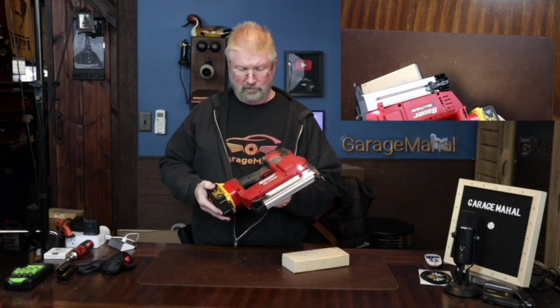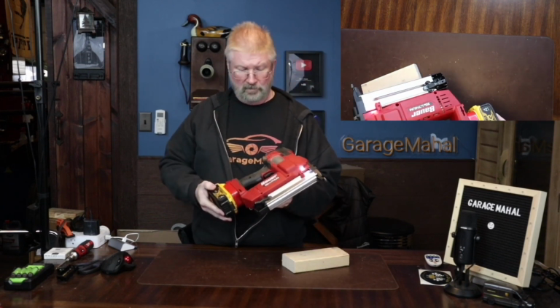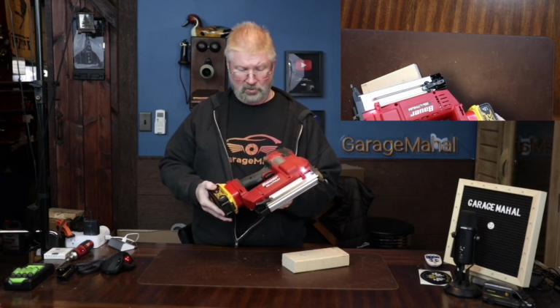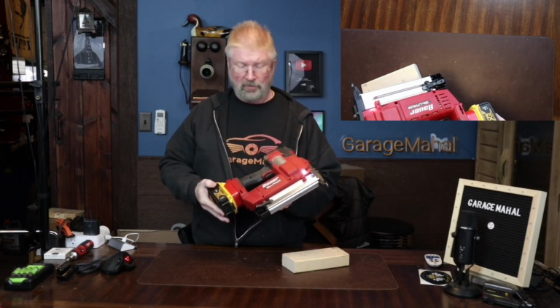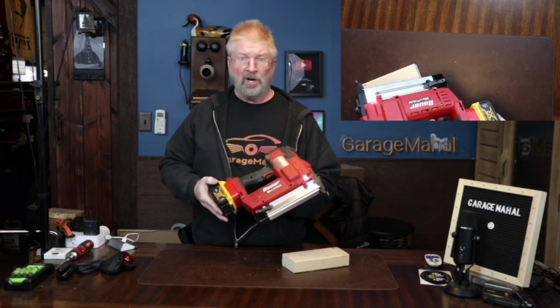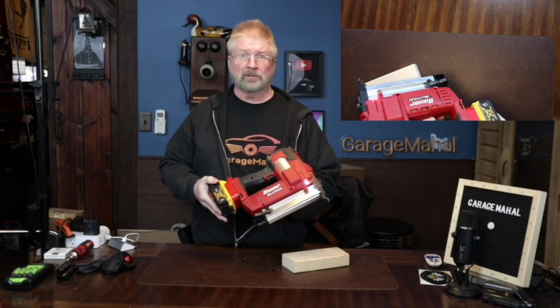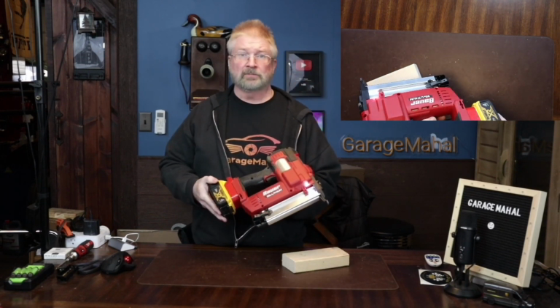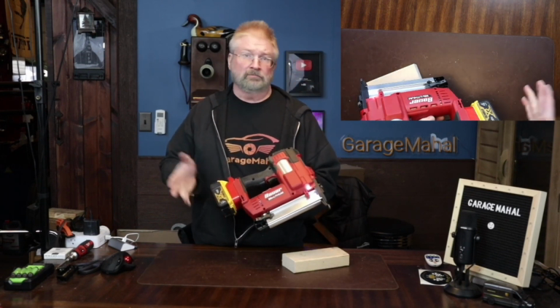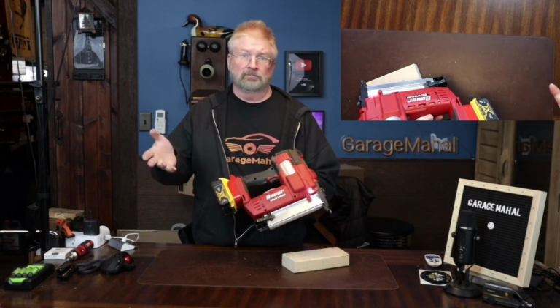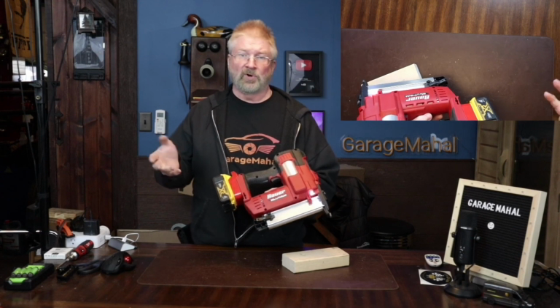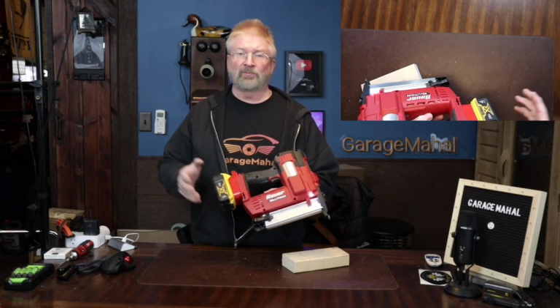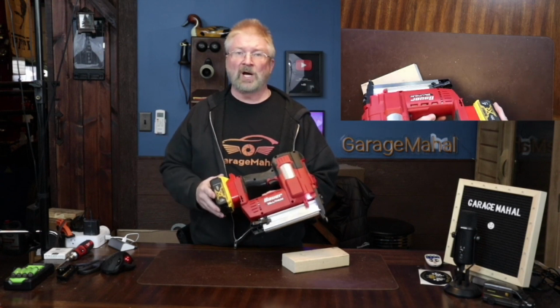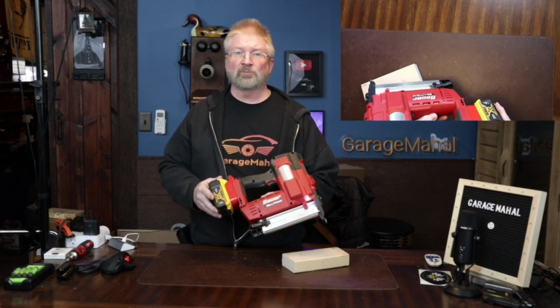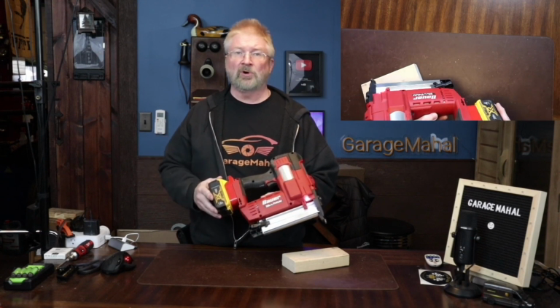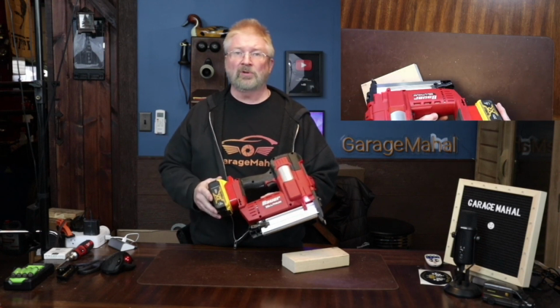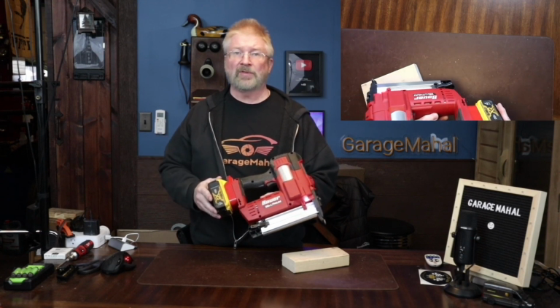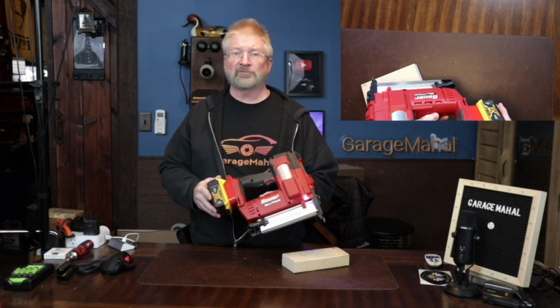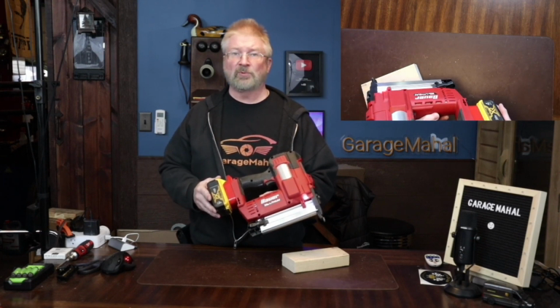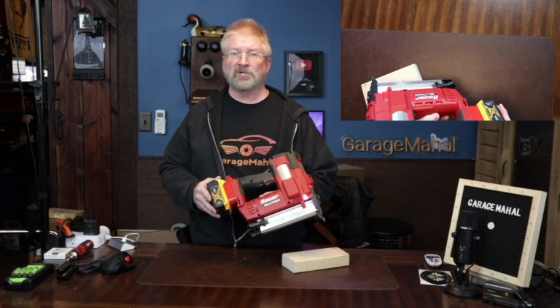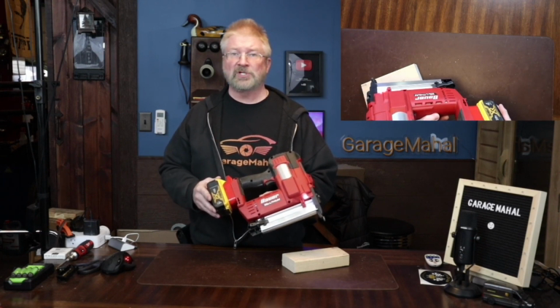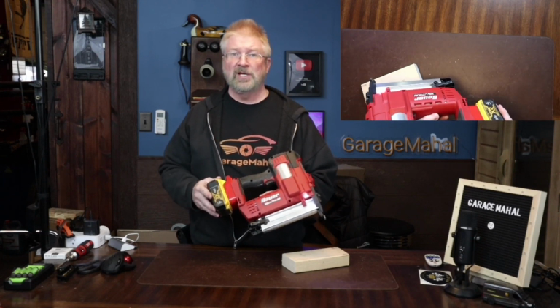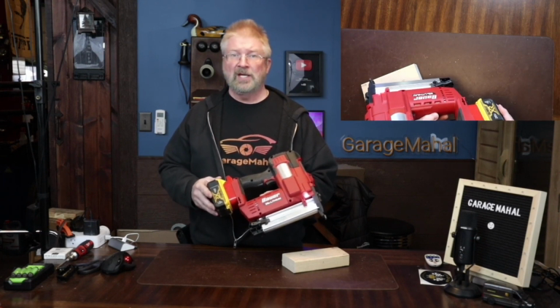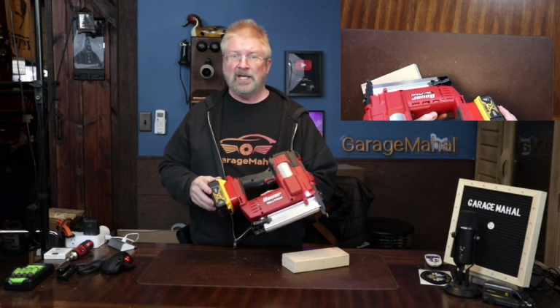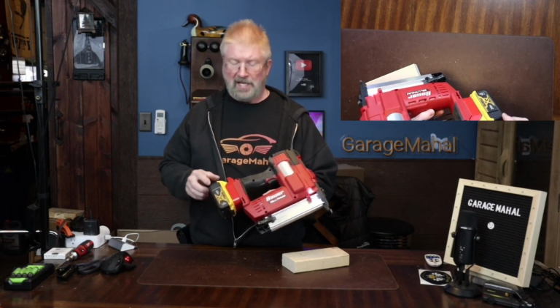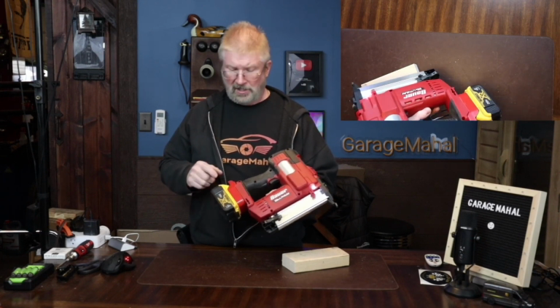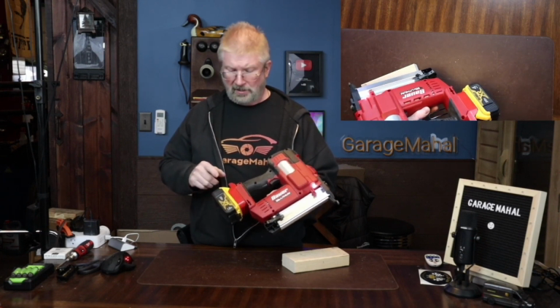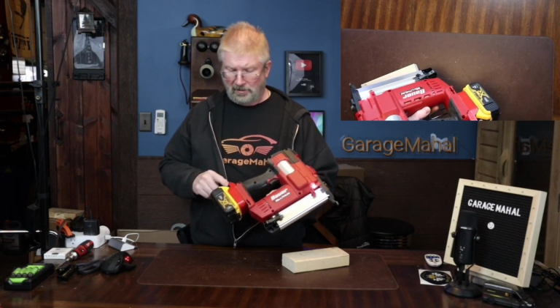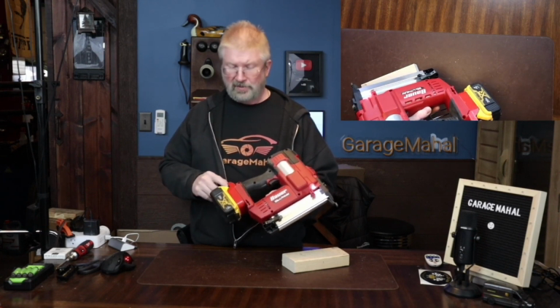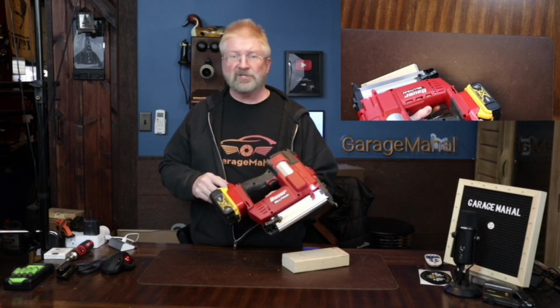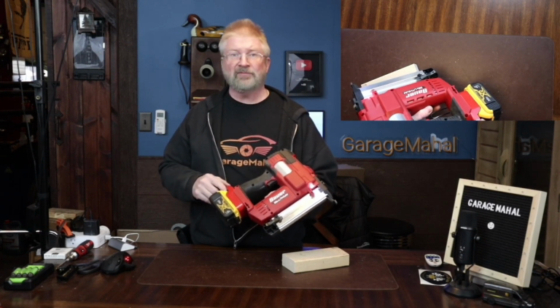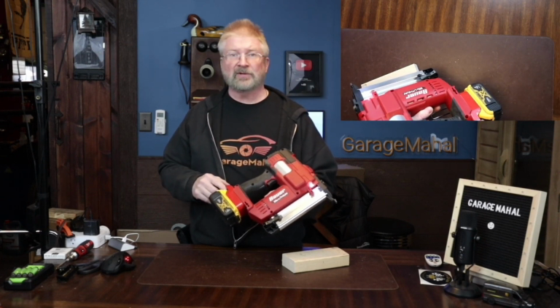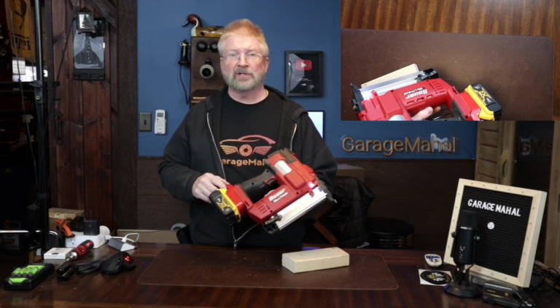Great product. Brian from Garage Mahal — thanks for watching, and be safe out there.